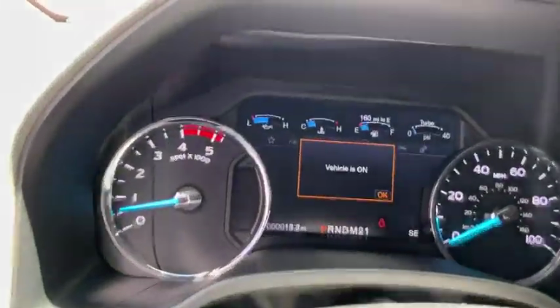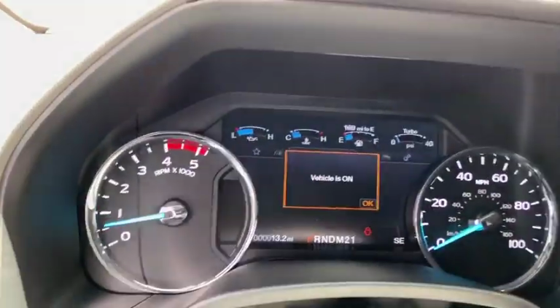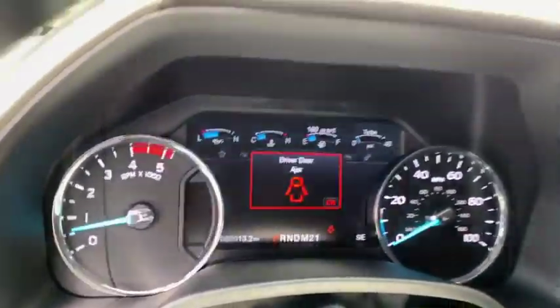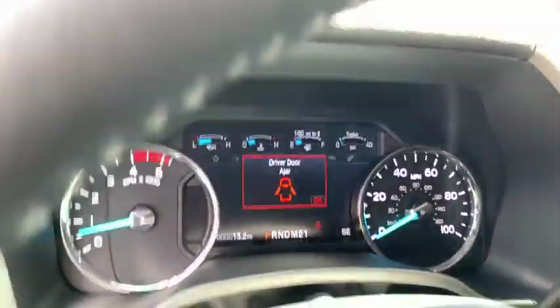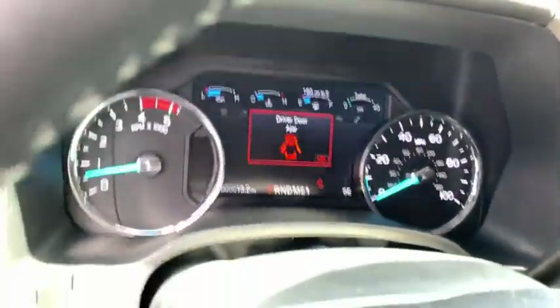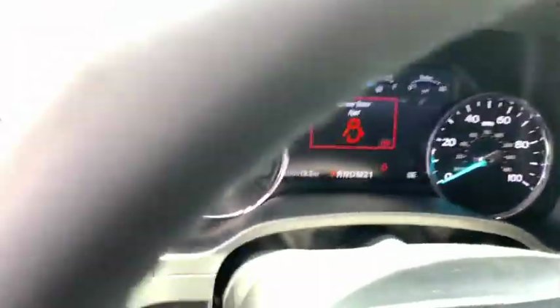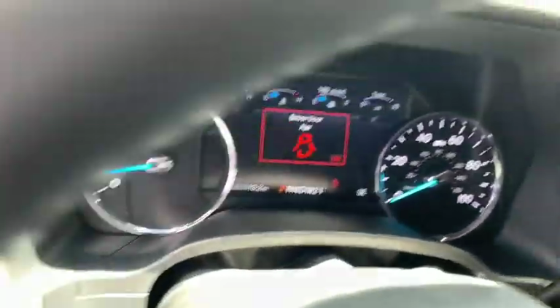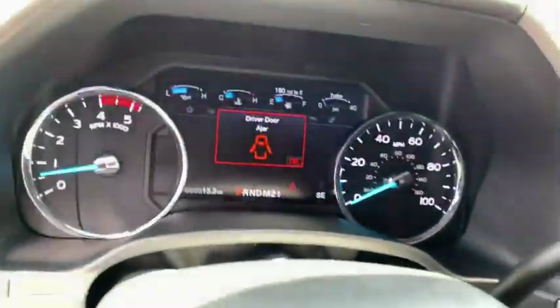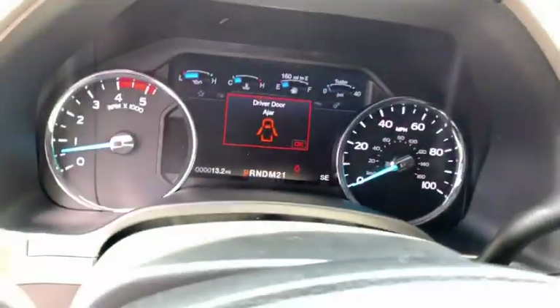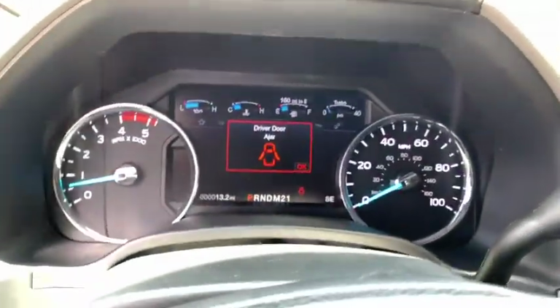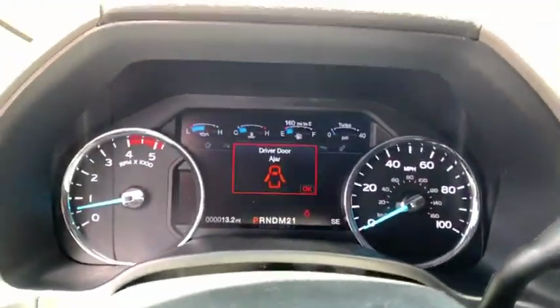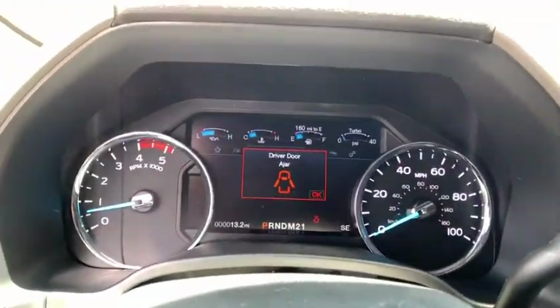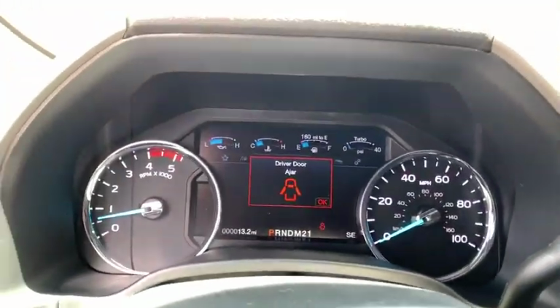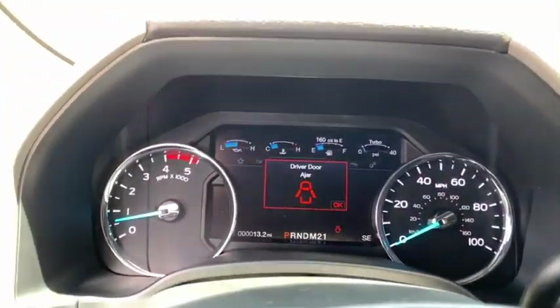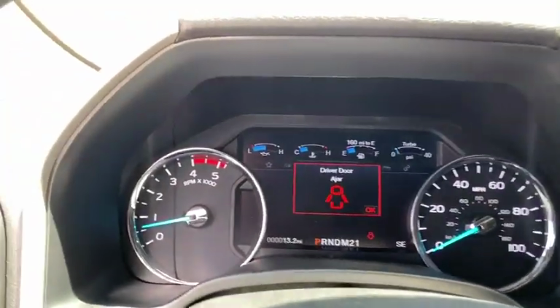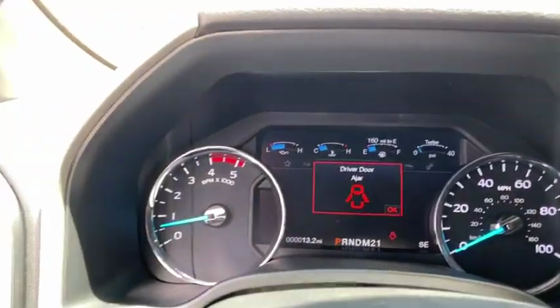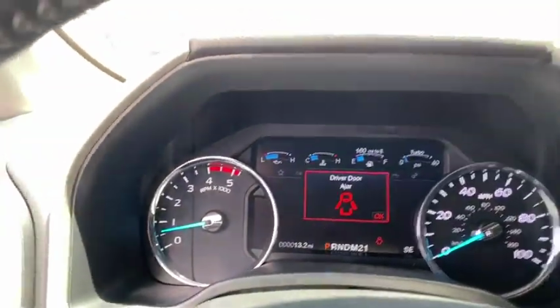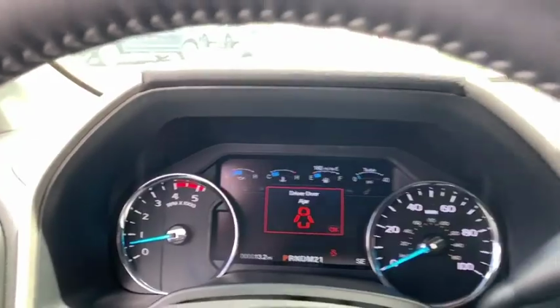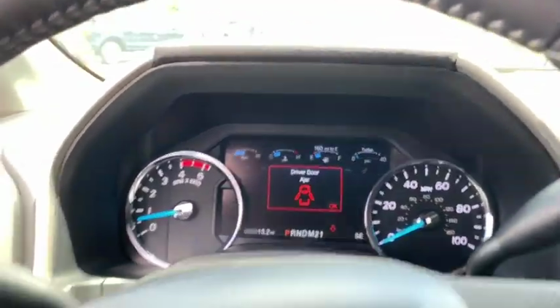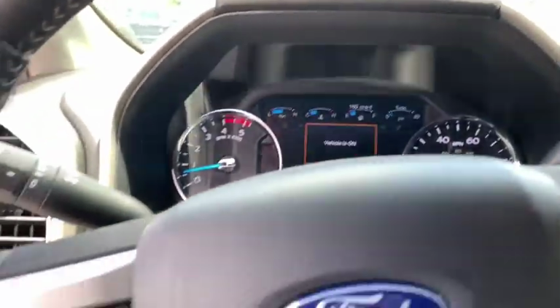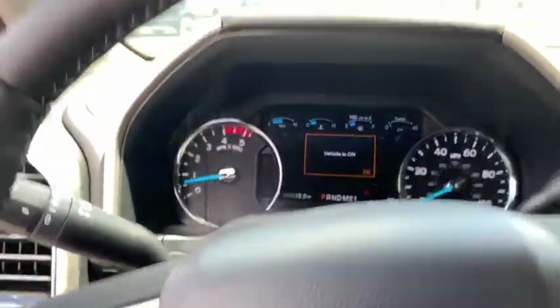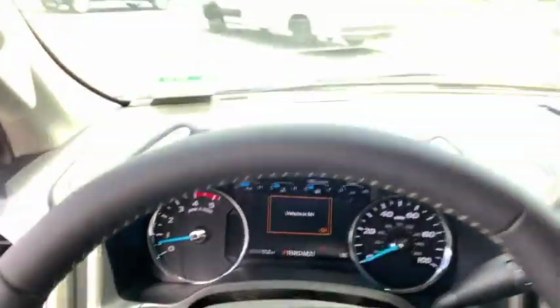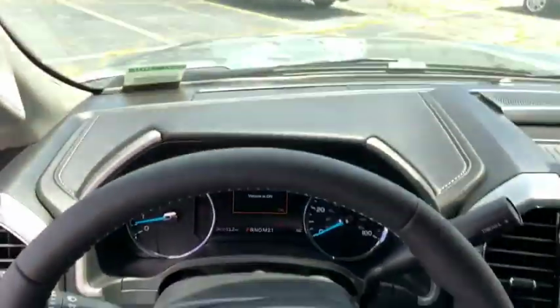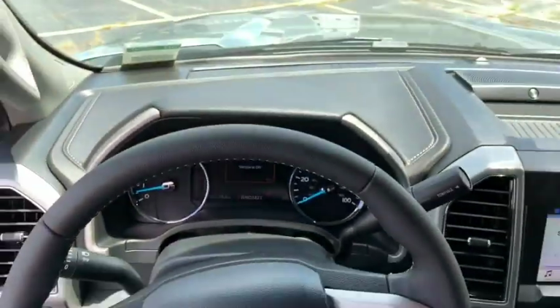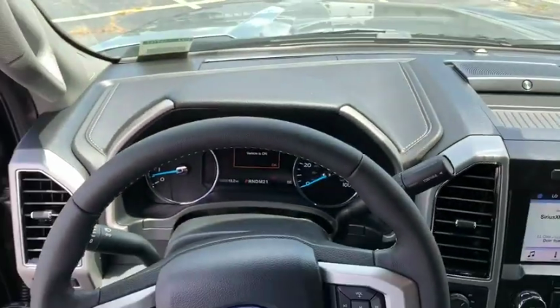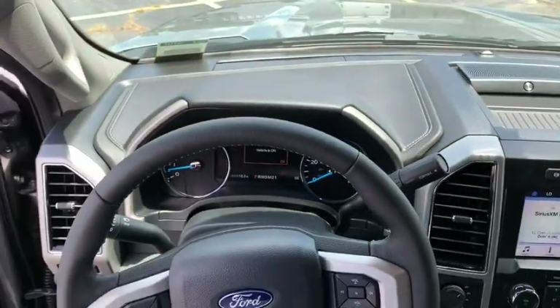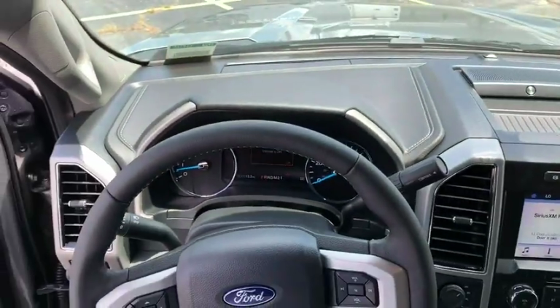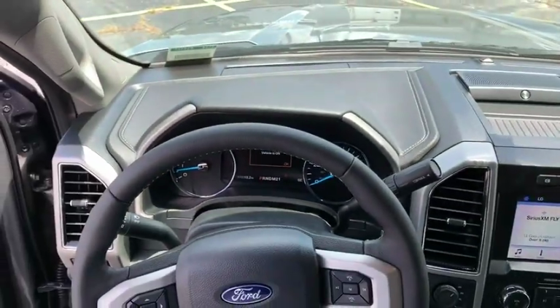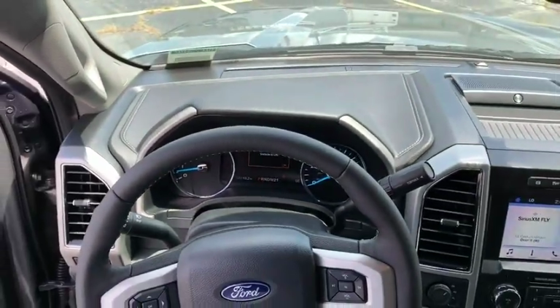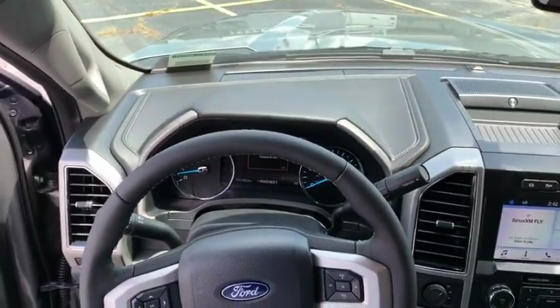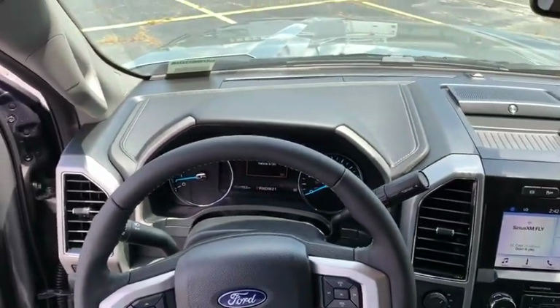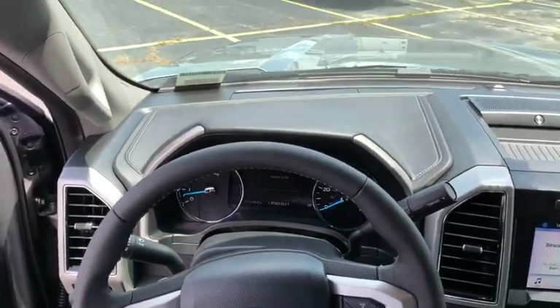Rear window defroster, compass, brake assist, tachometer, panic alarm, remote keyless entry, overhead console.